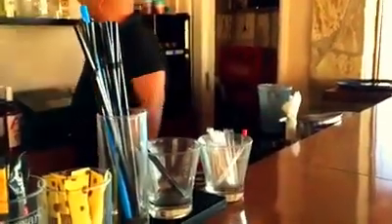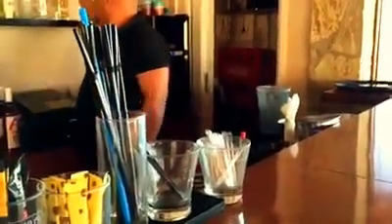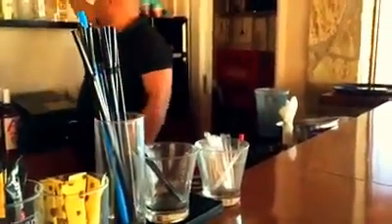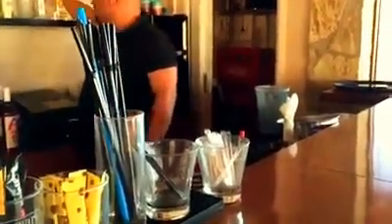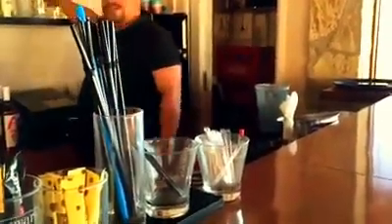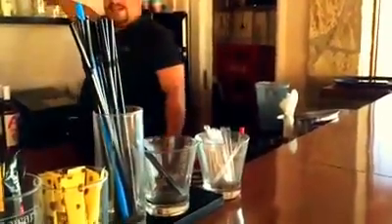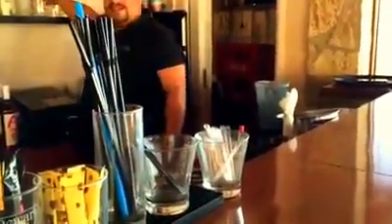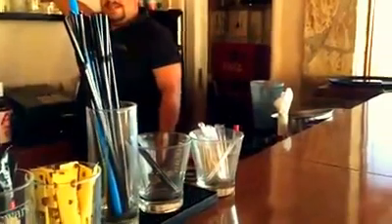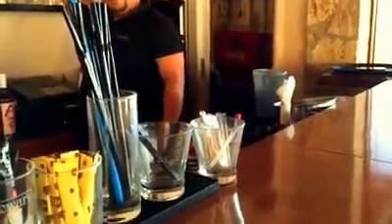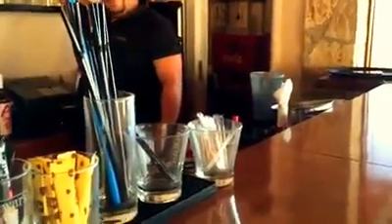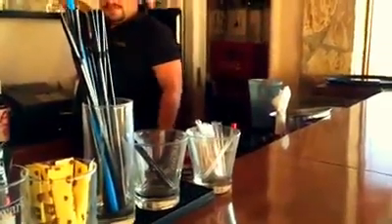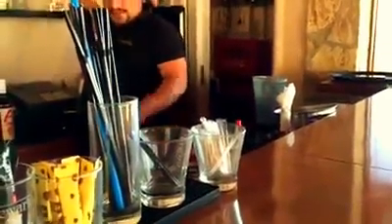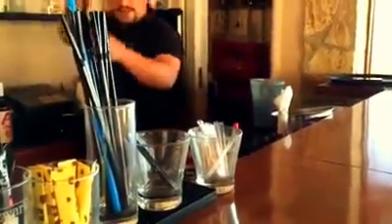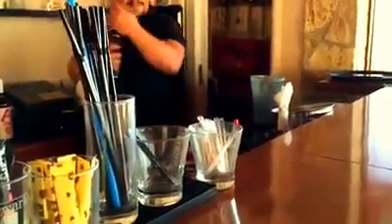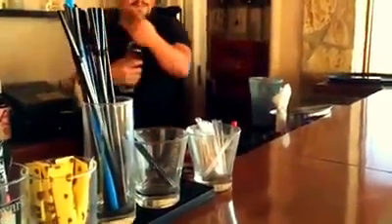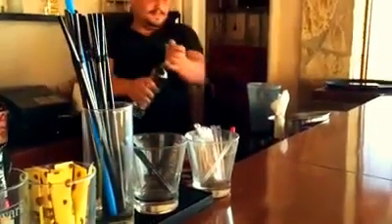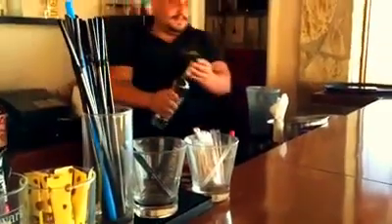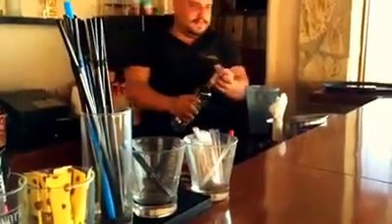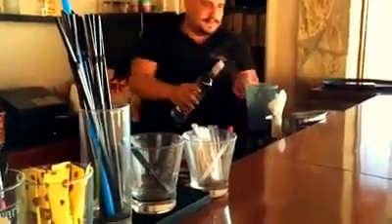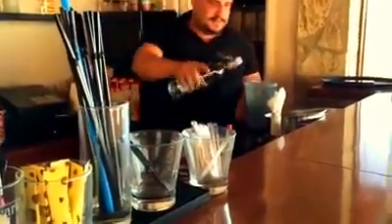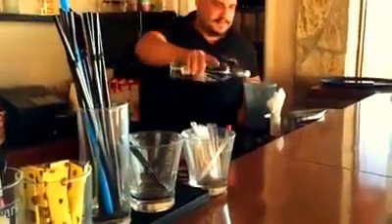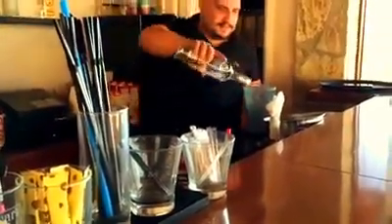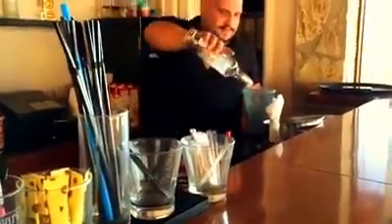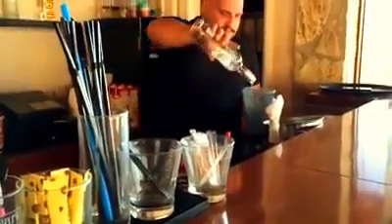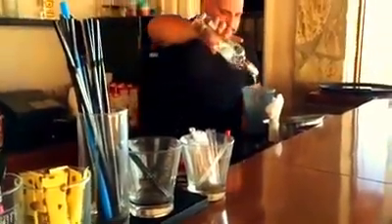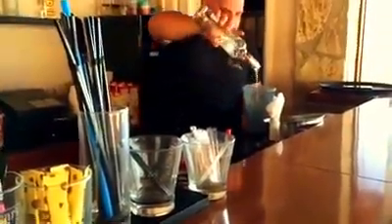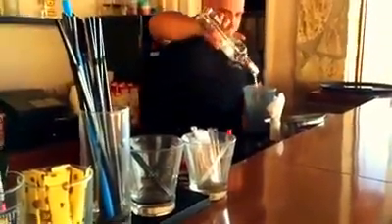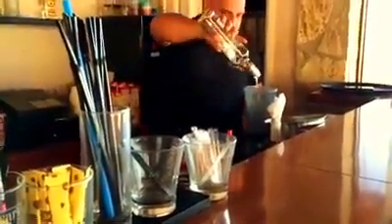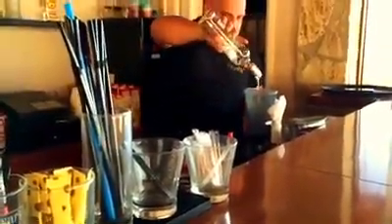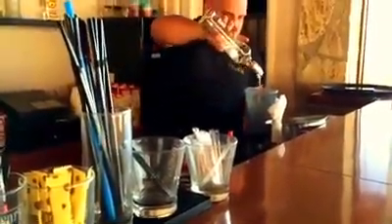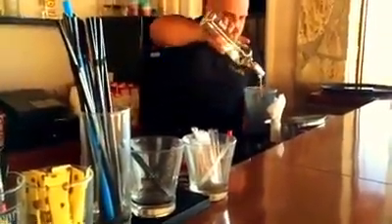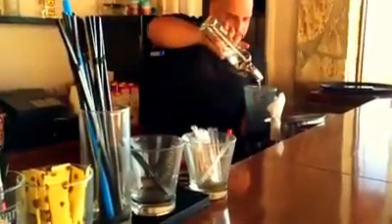What do you want? Vodka. Vodka. Nice everybody.